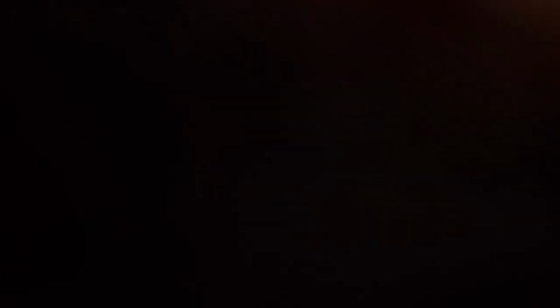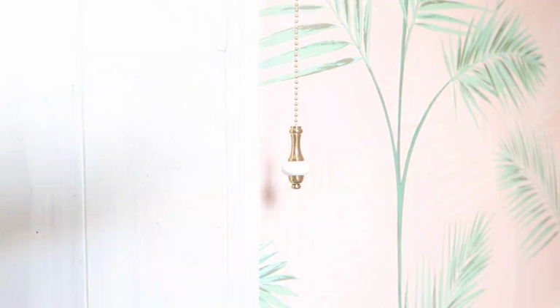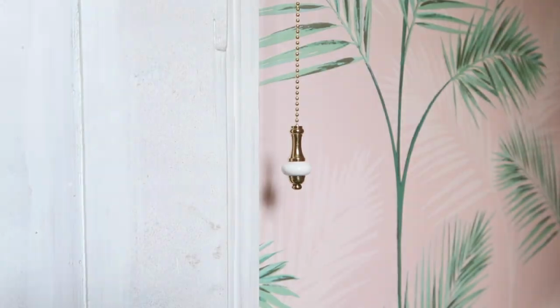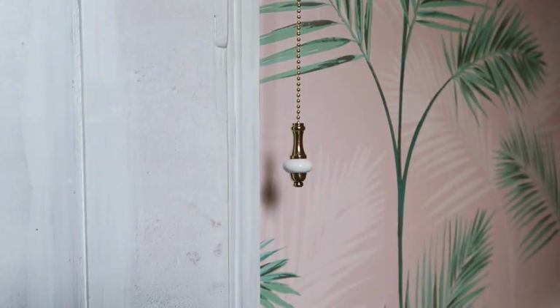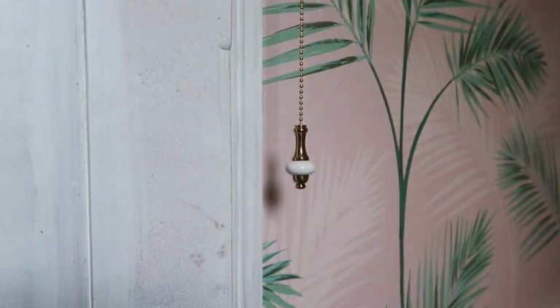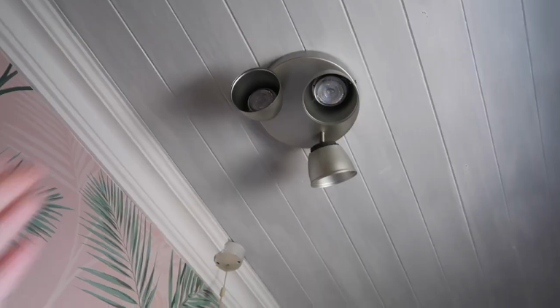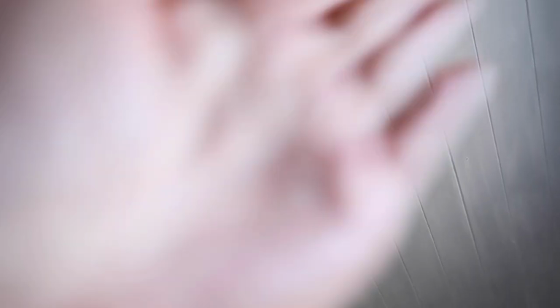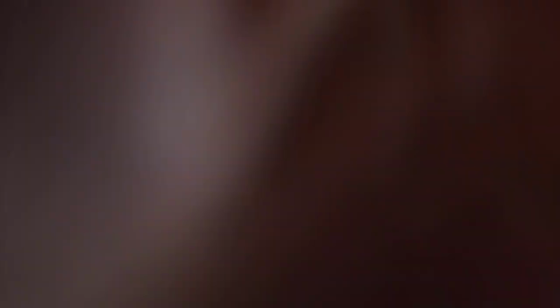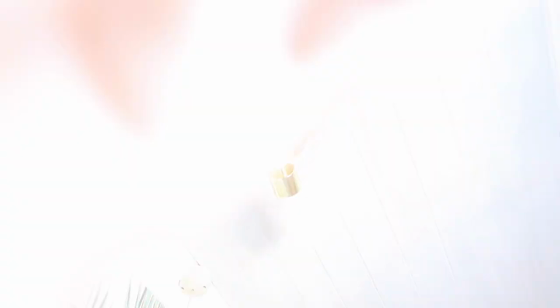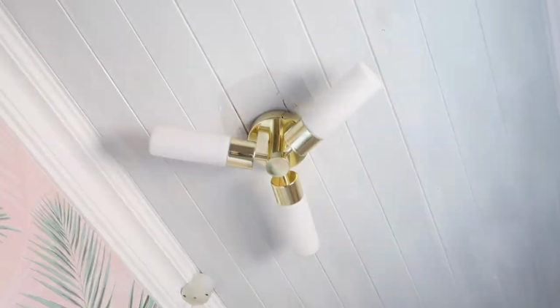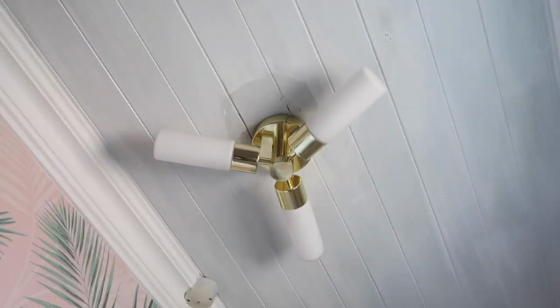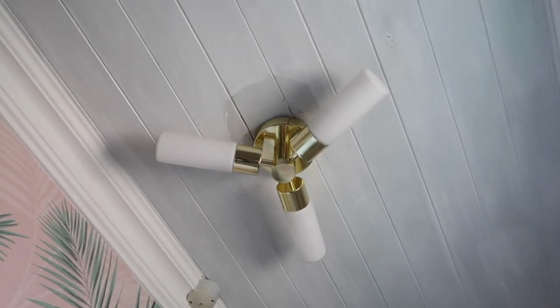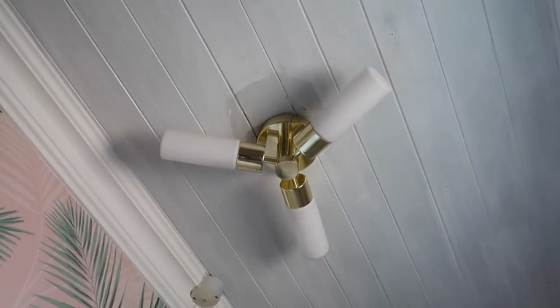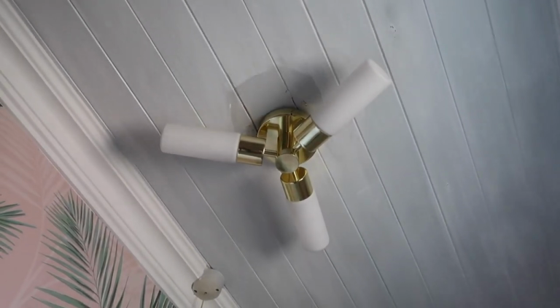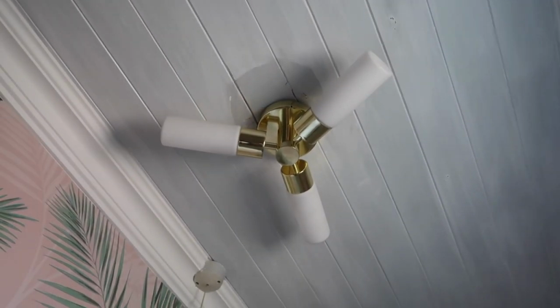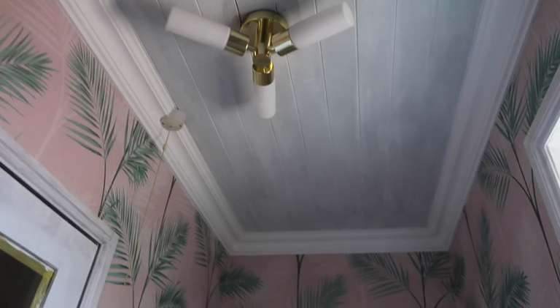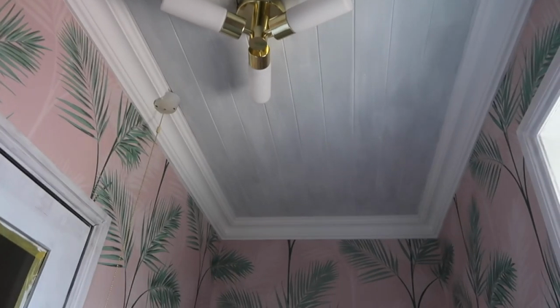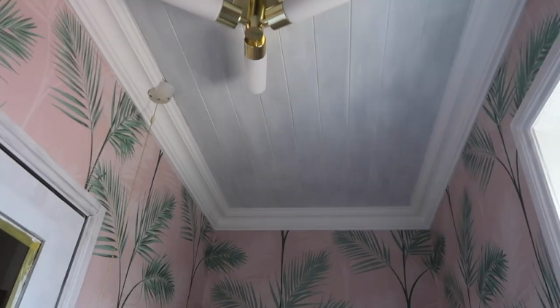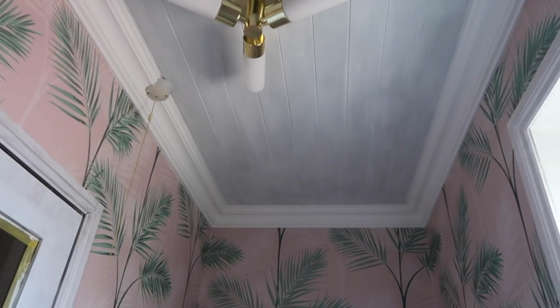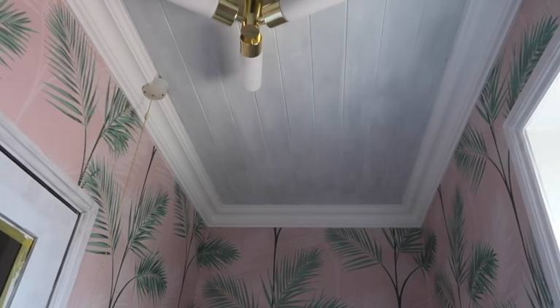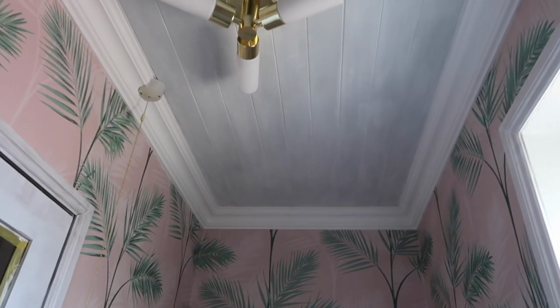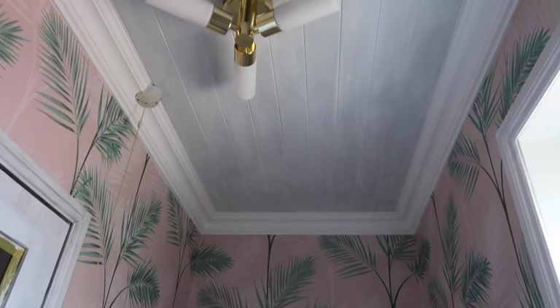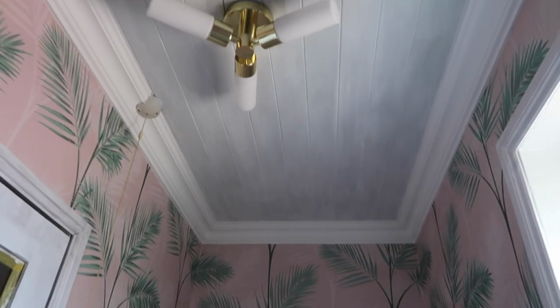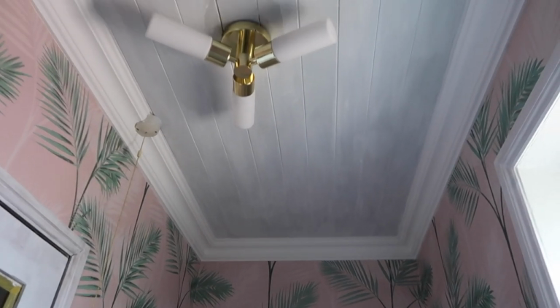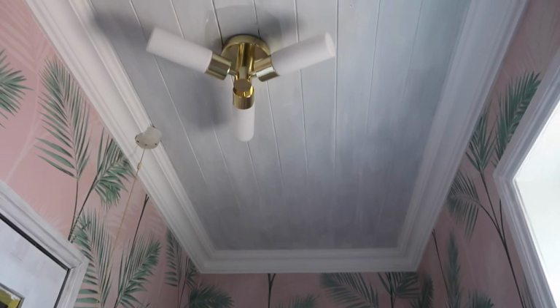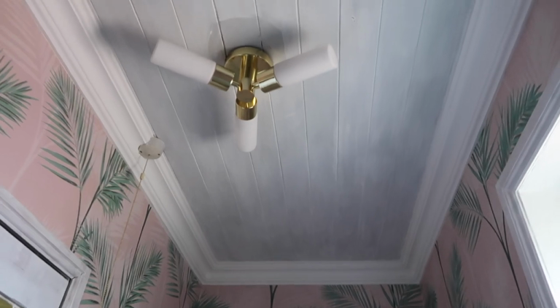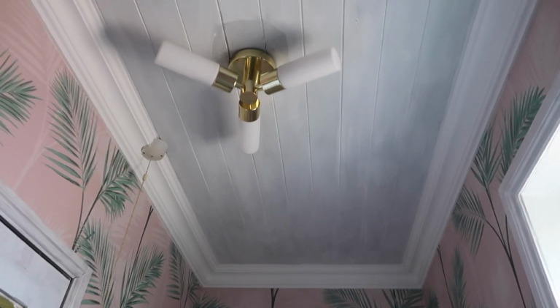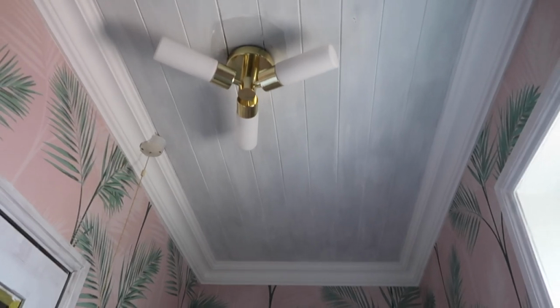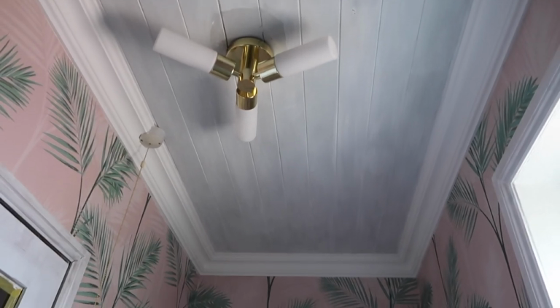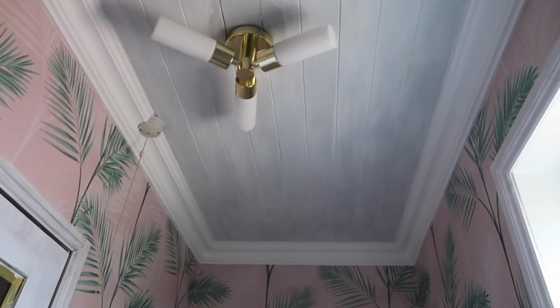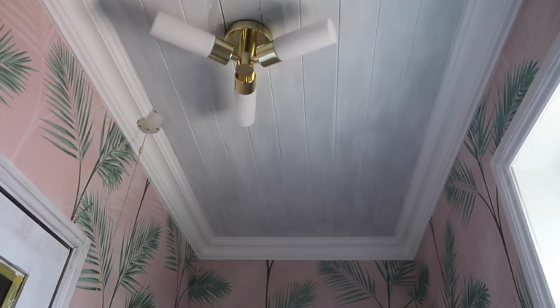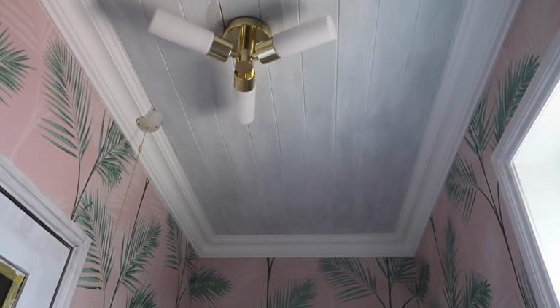The new light is in, so that's ready. Daniel's coming around today and this is going to be transformed.